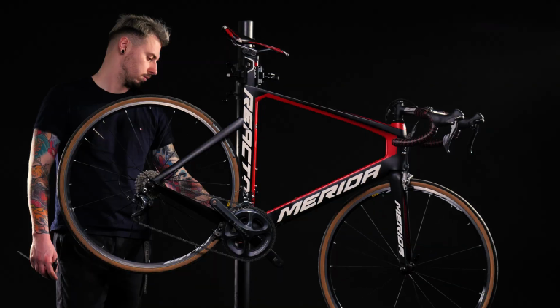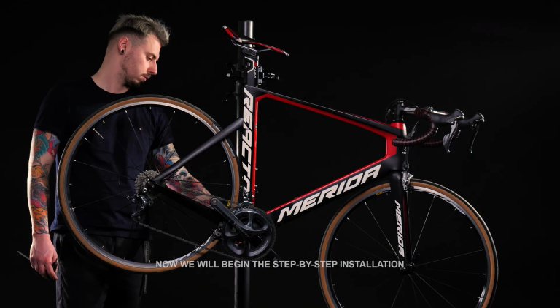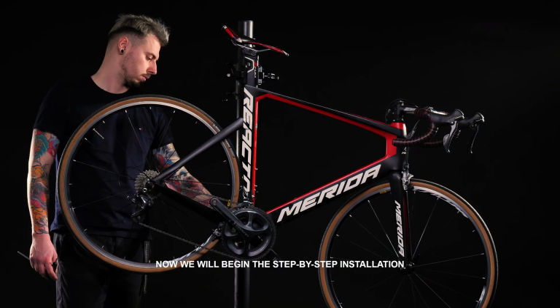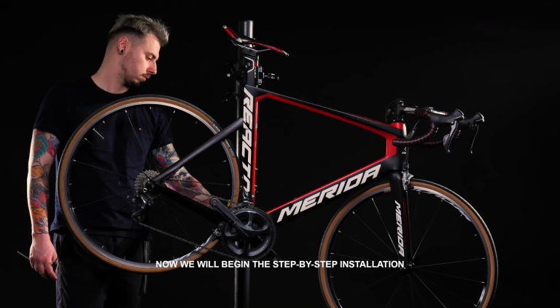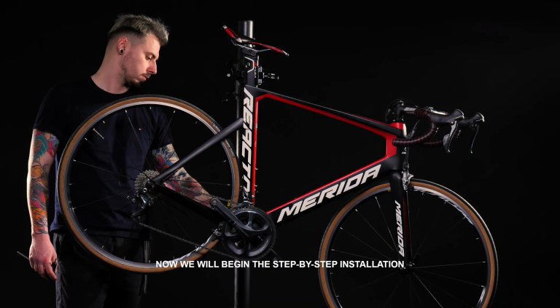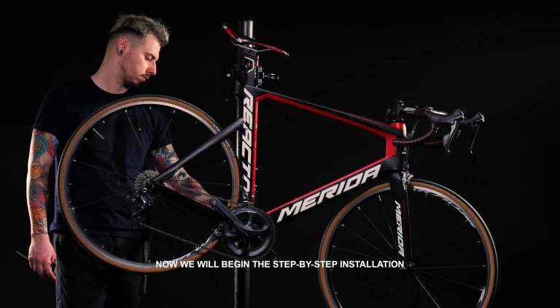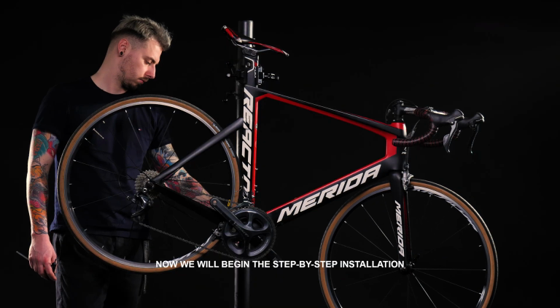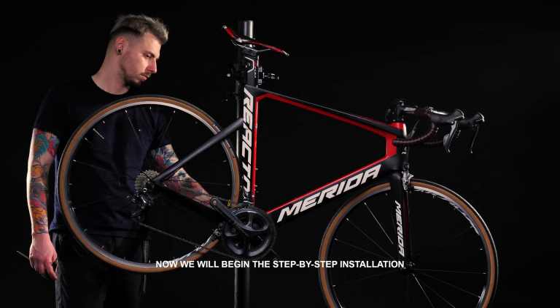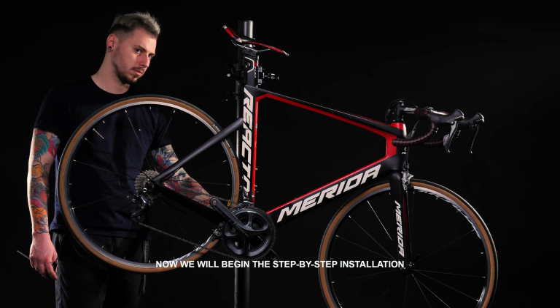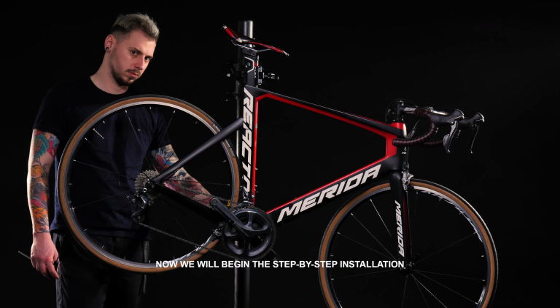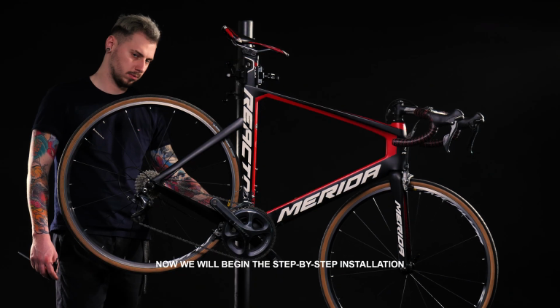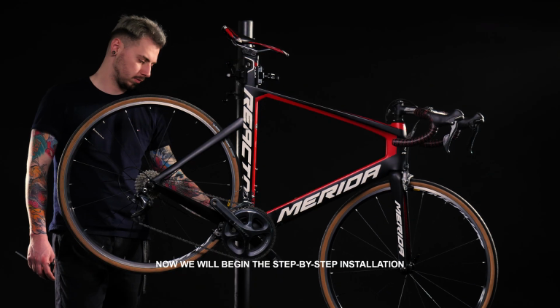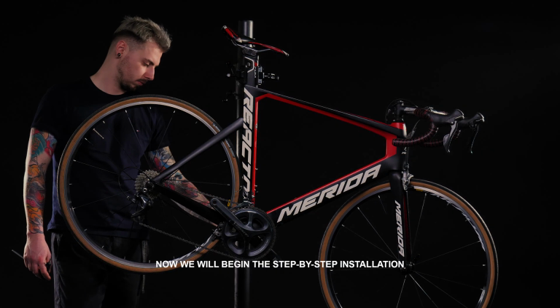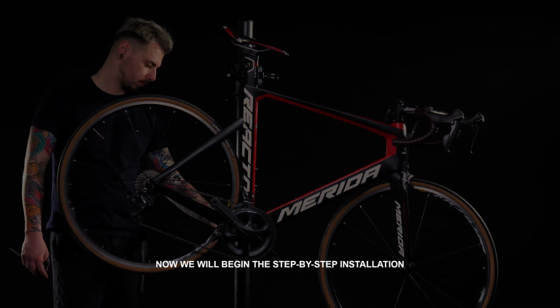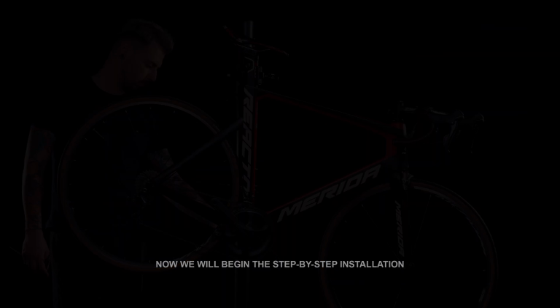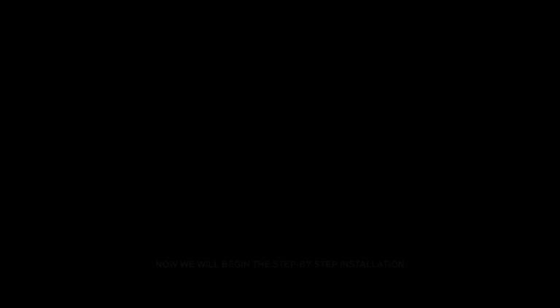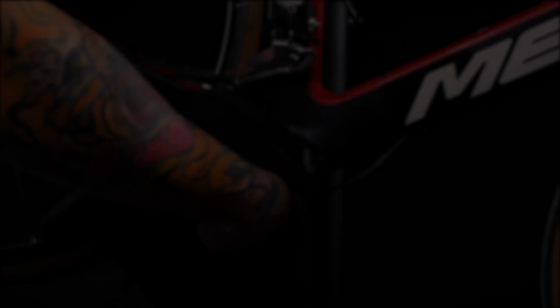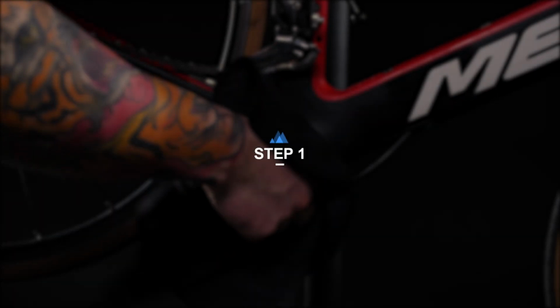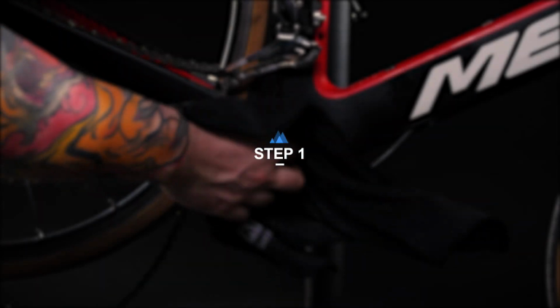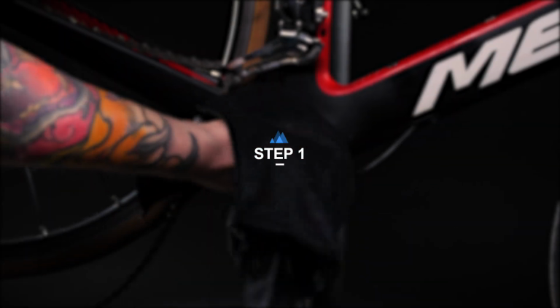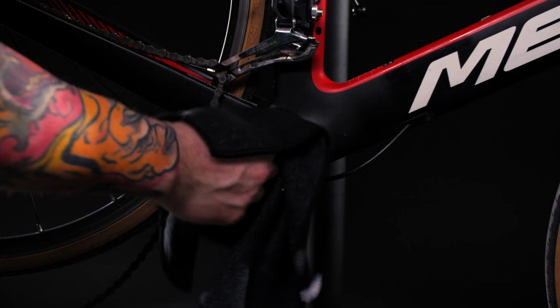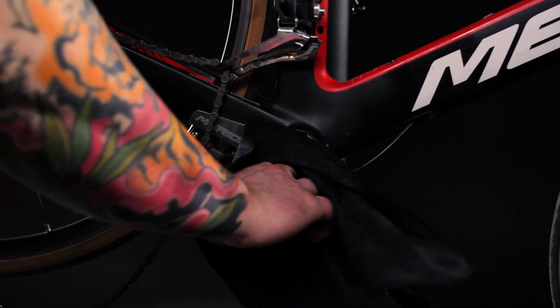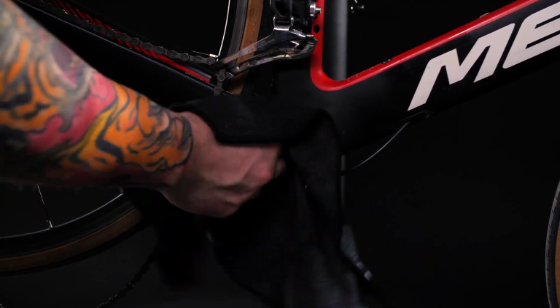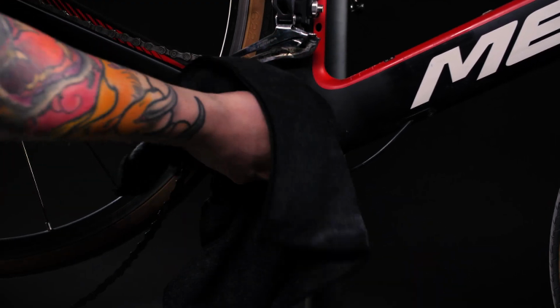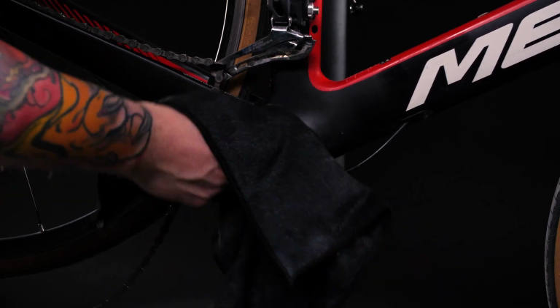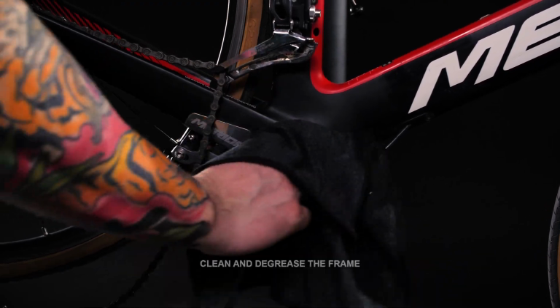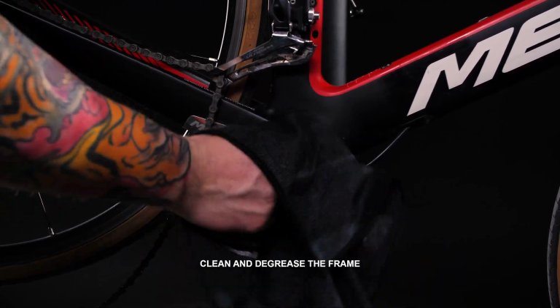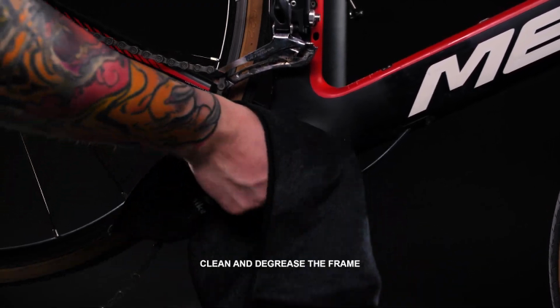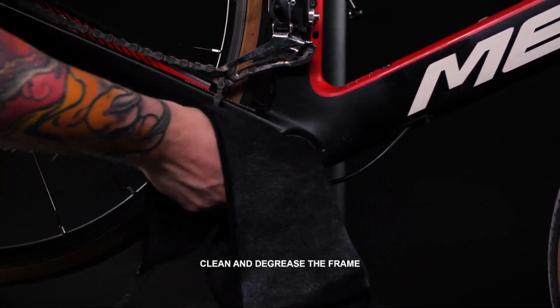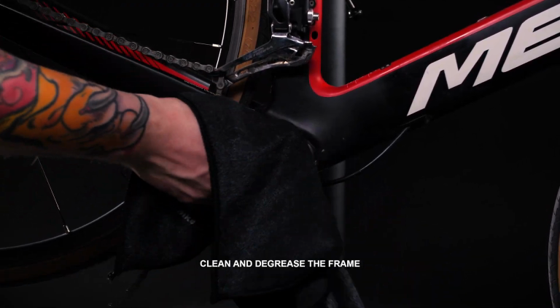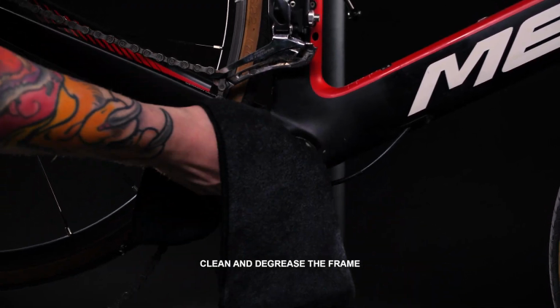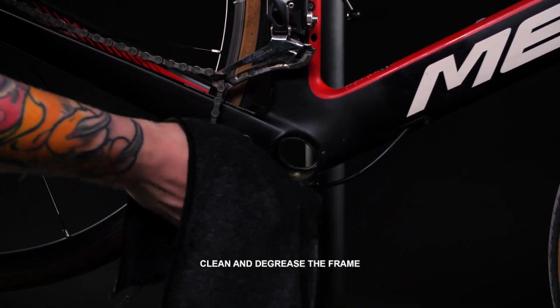Now we will begin the step-by-step installation. Step 1: Clean and degrease the frame.